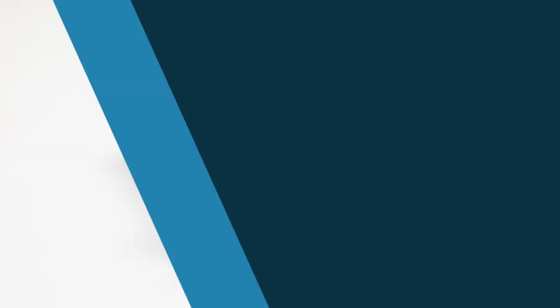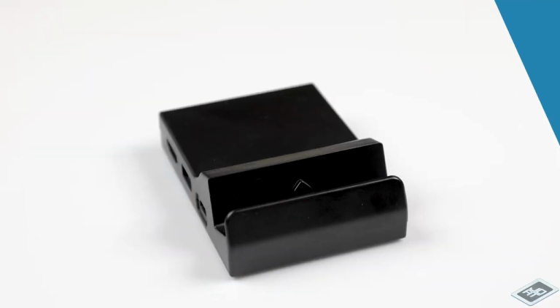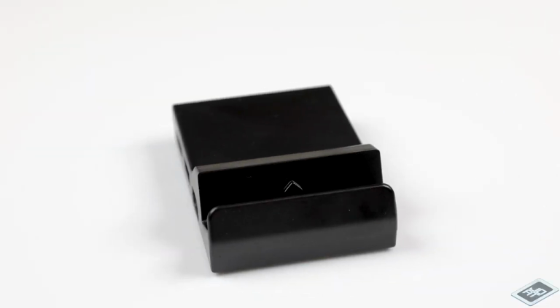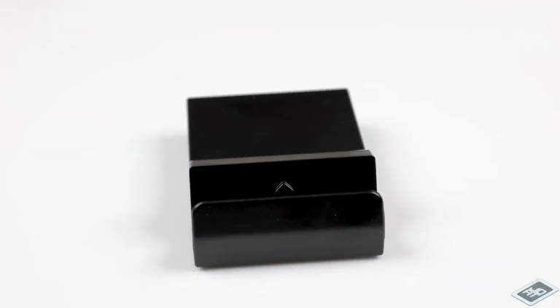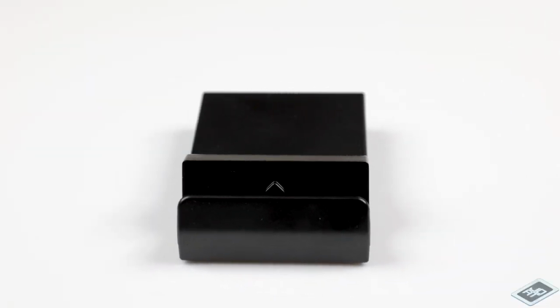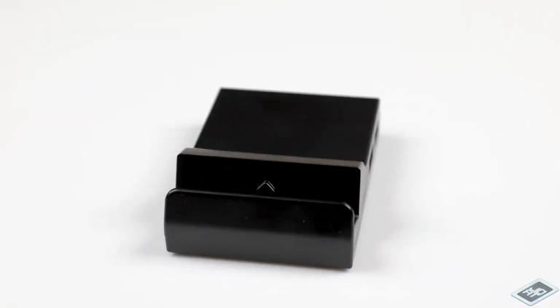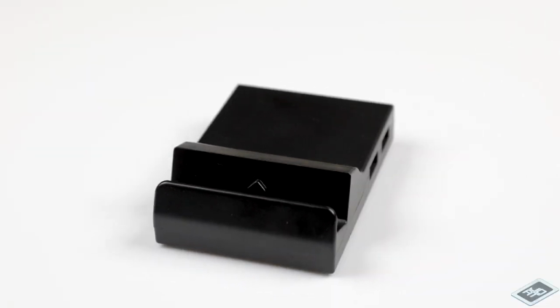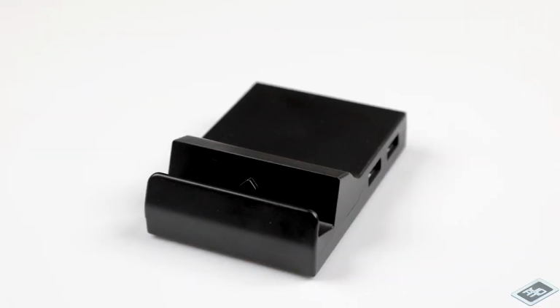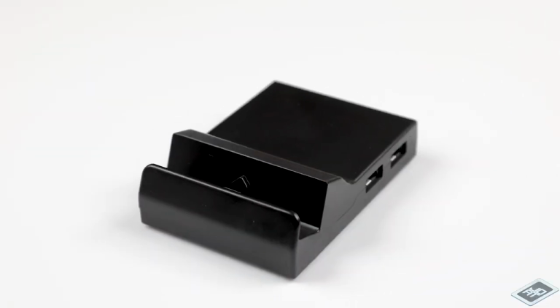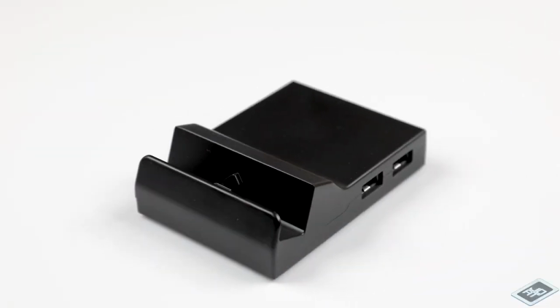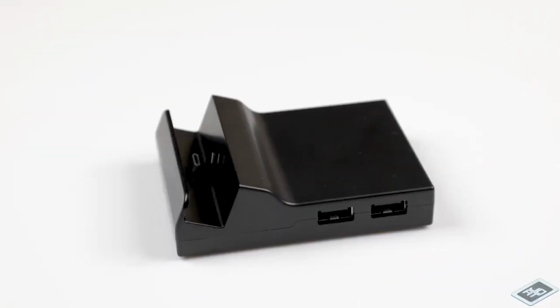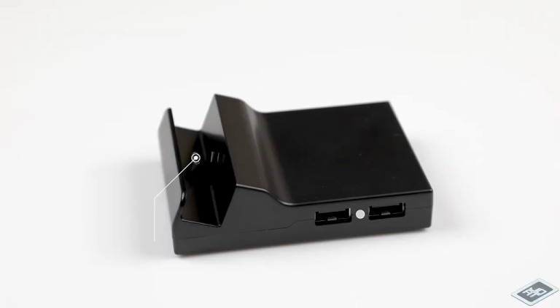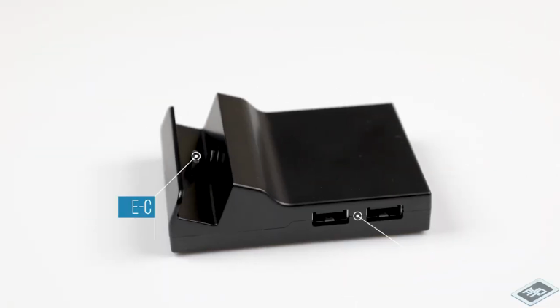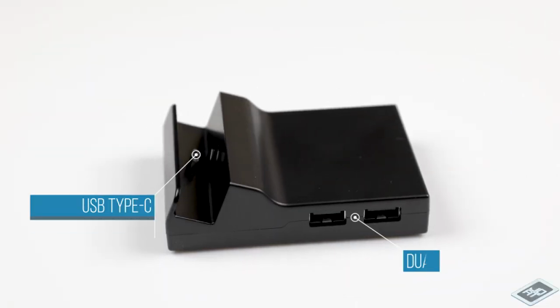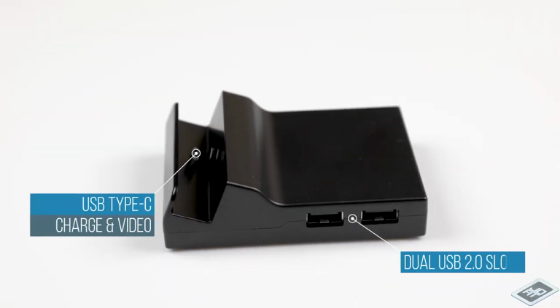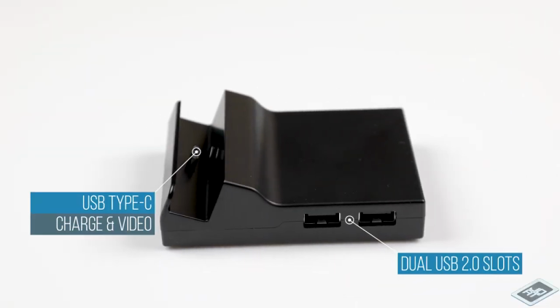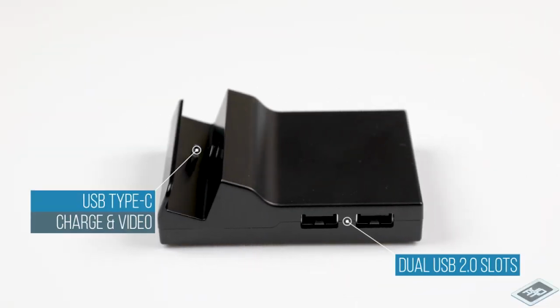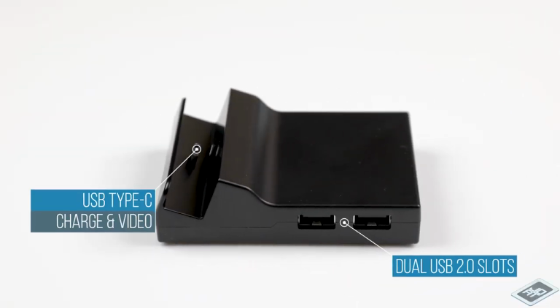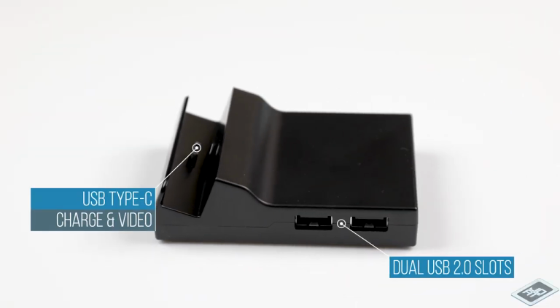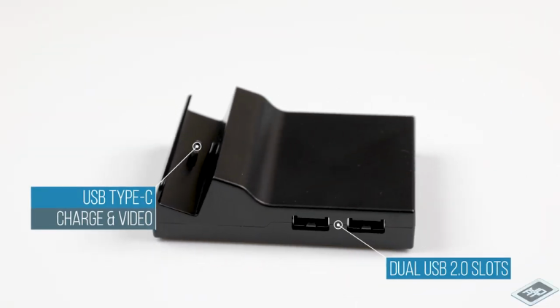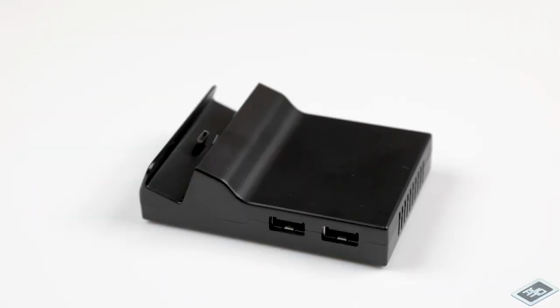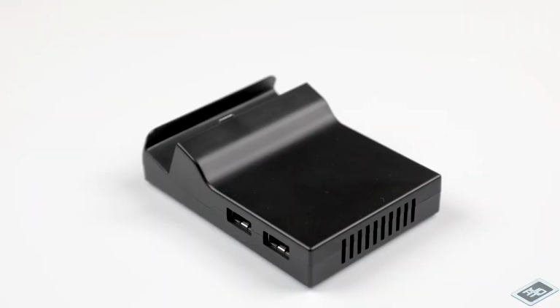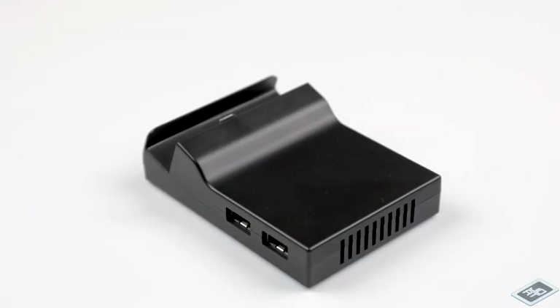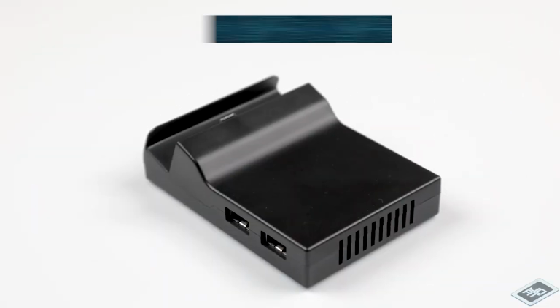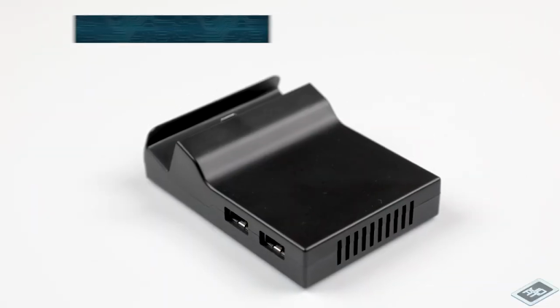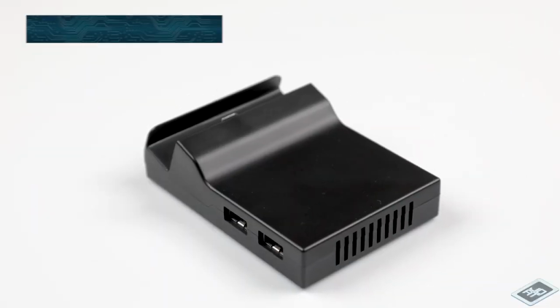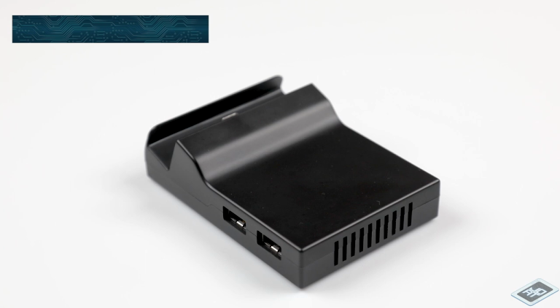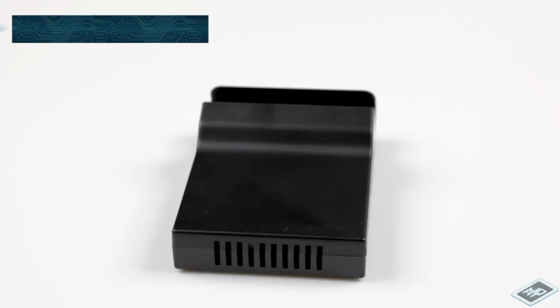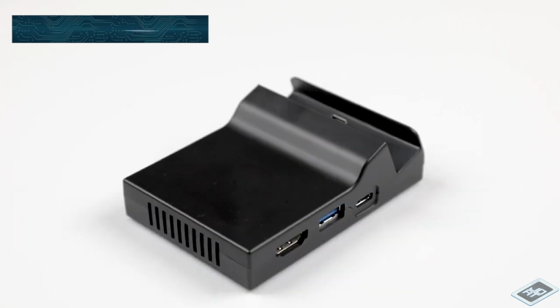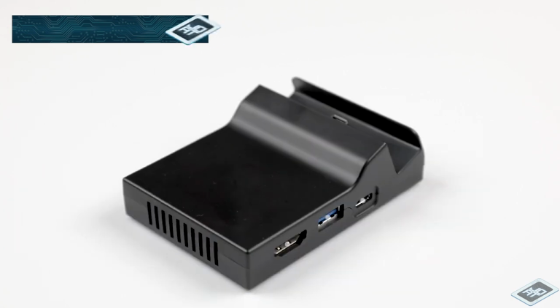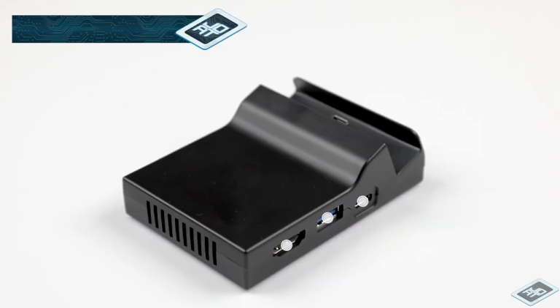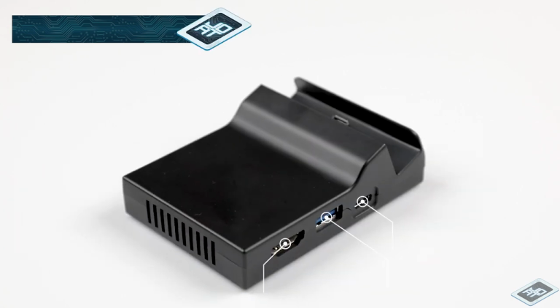Welcome or welcome back TechJacks. I'm Zexen and today we'll be performing a dock replacement for my Nintendo Switch.